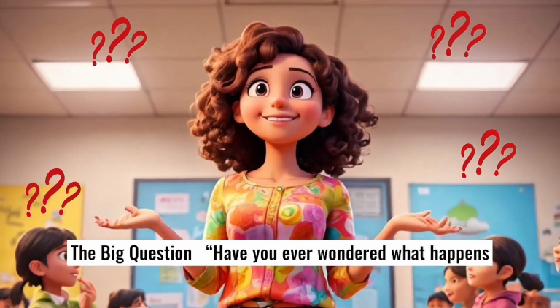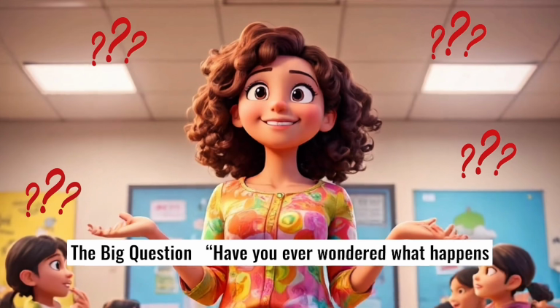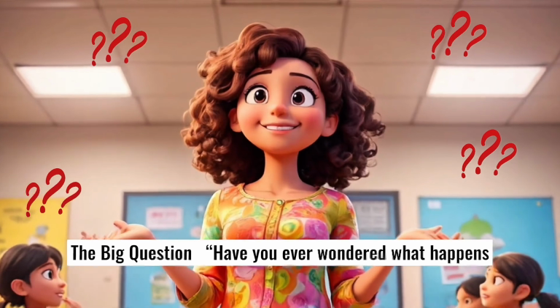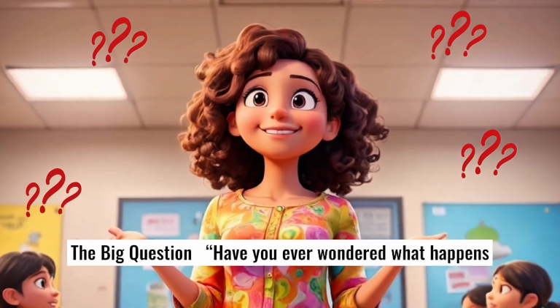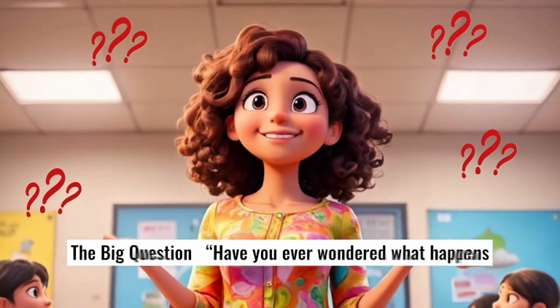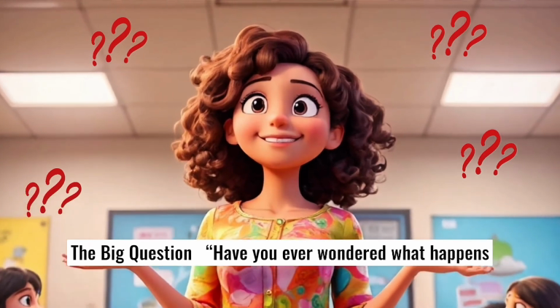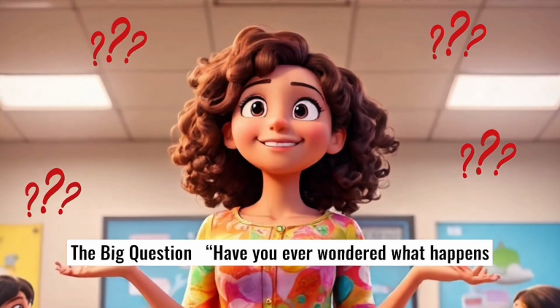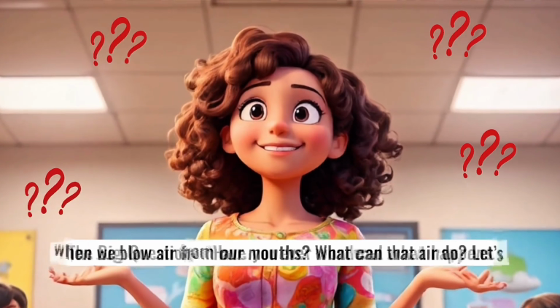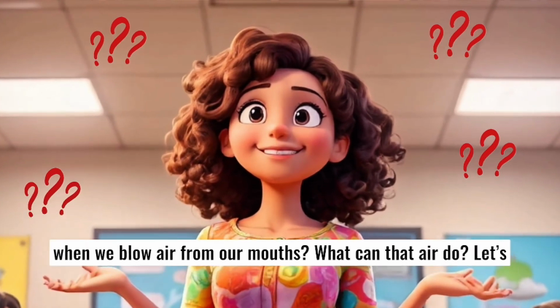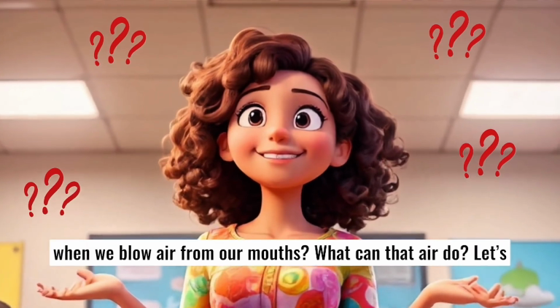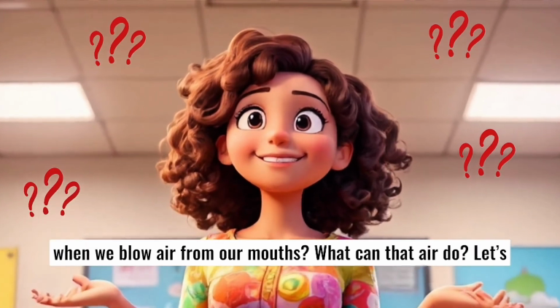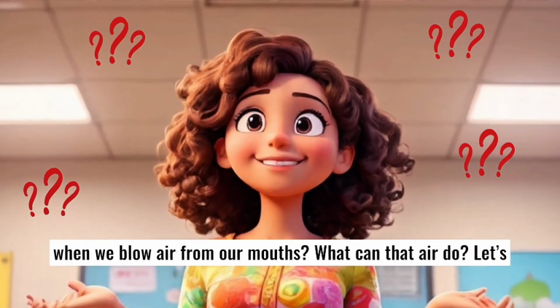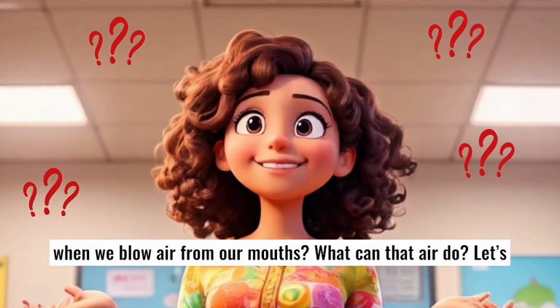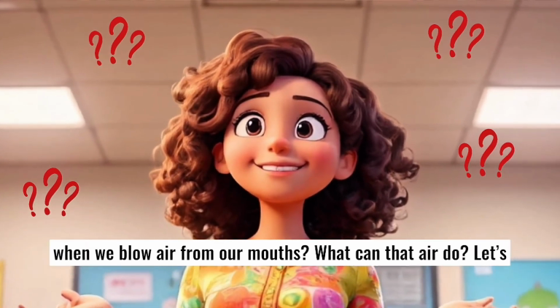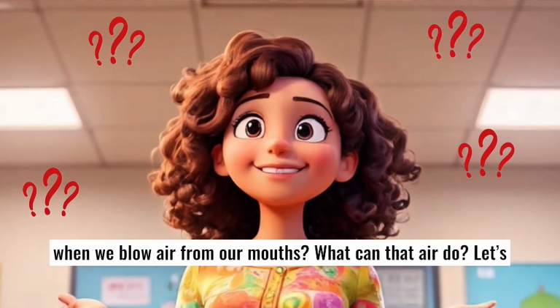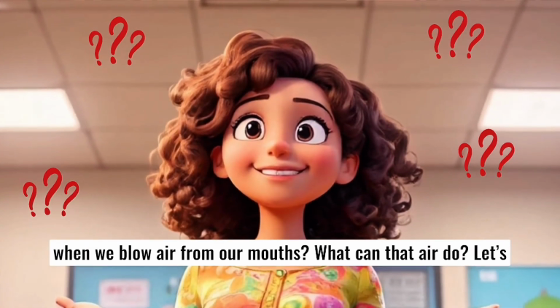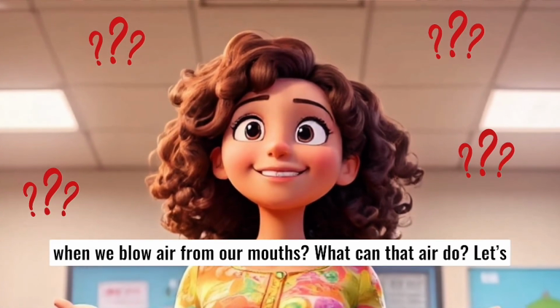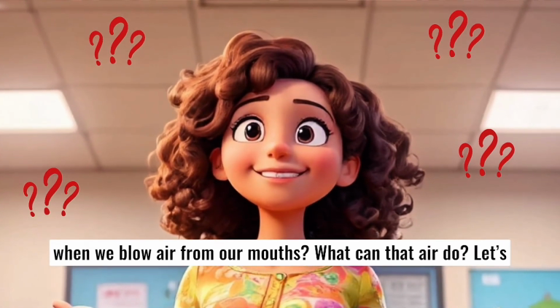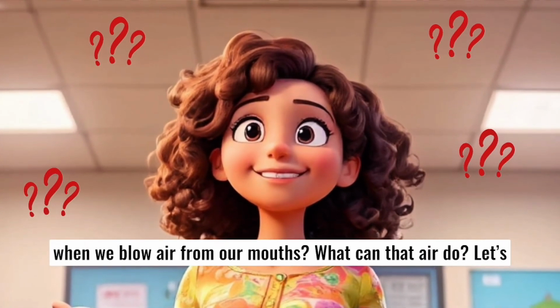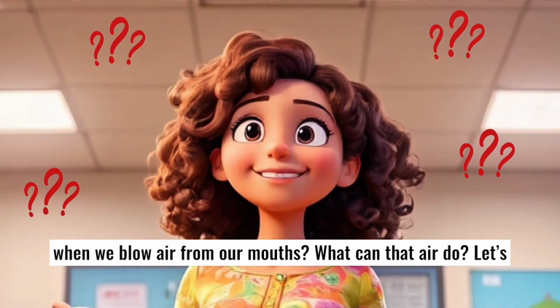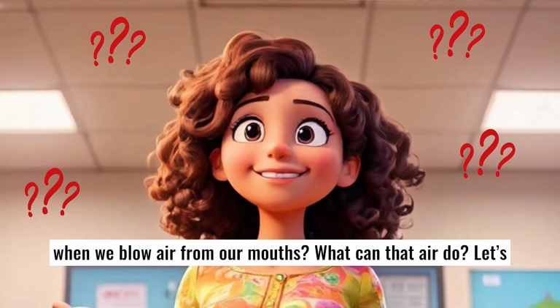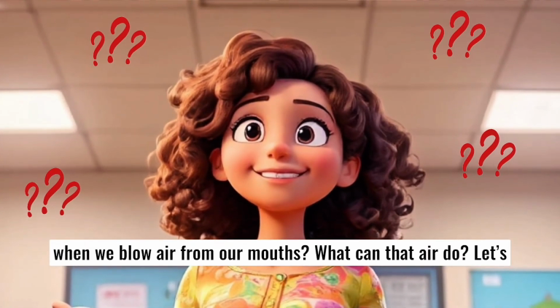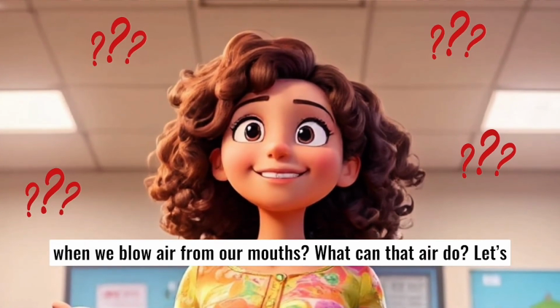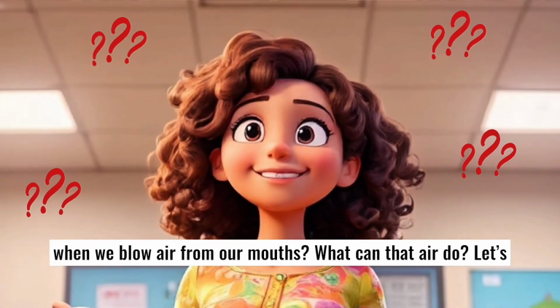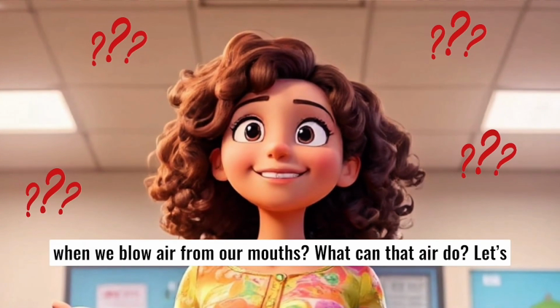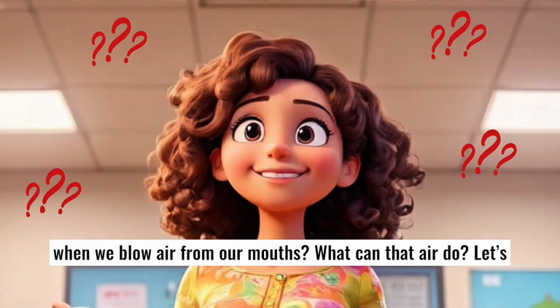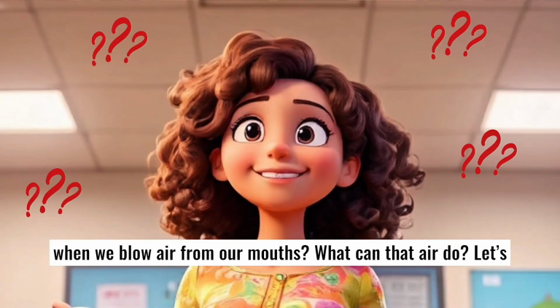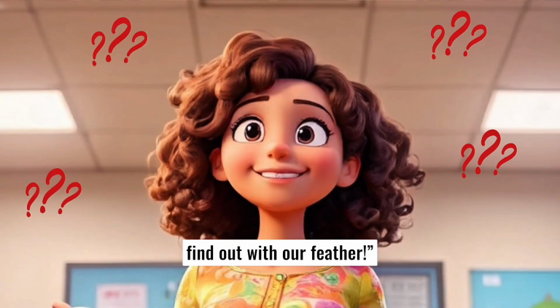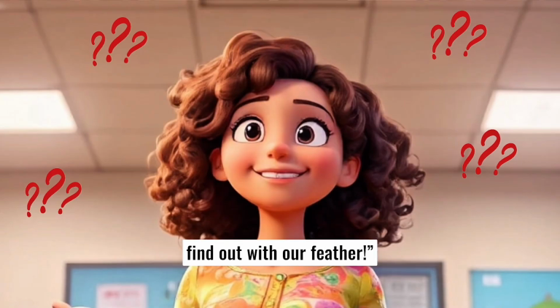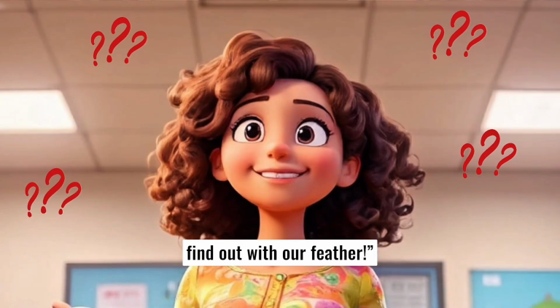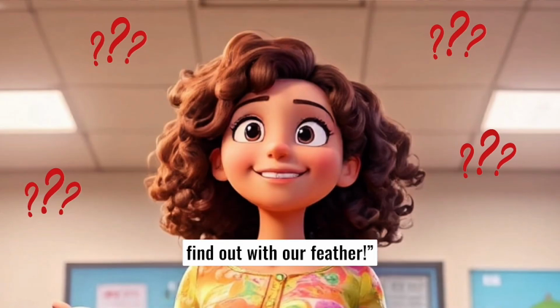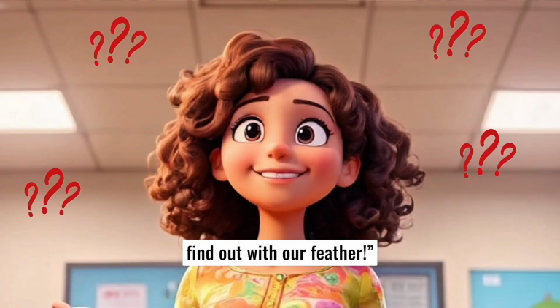Have you ever wondered what happens when we blow air from our mouths? What can that air do? Let's find out with our feather.